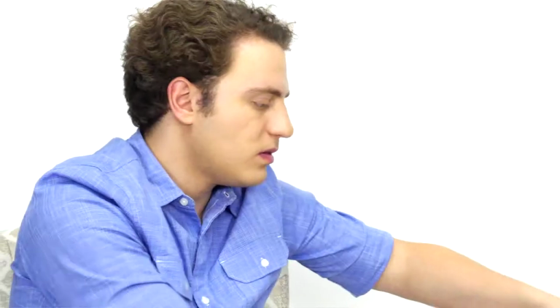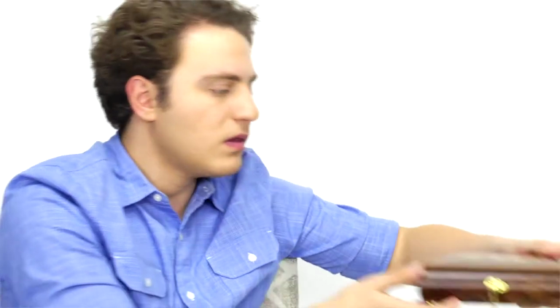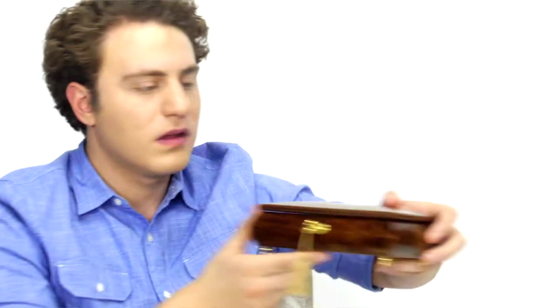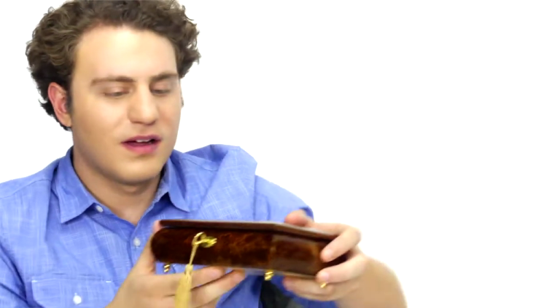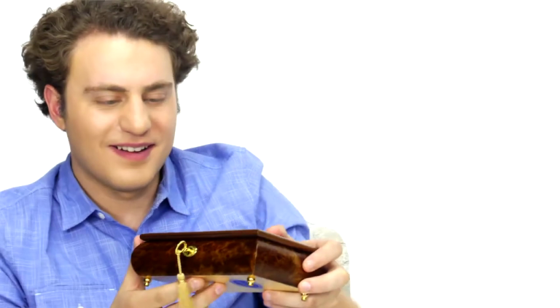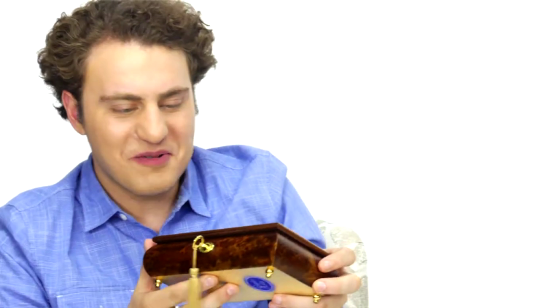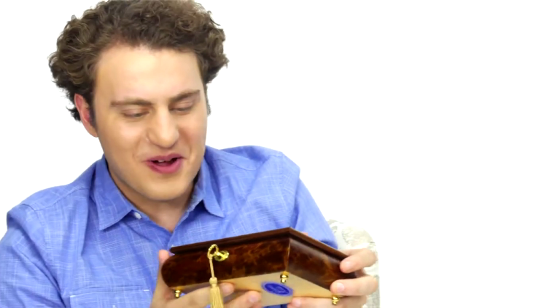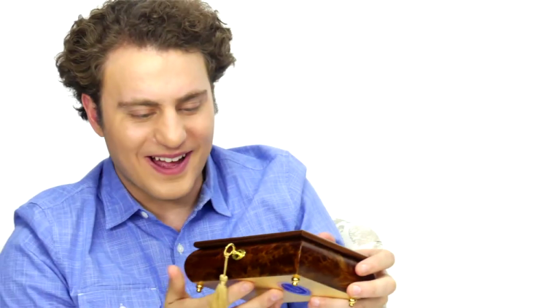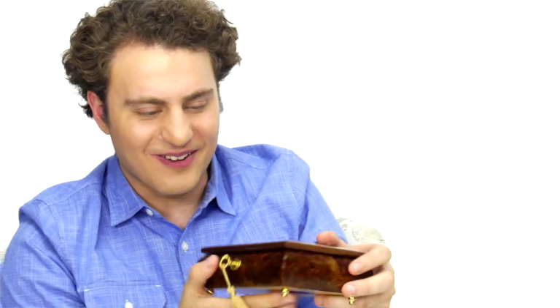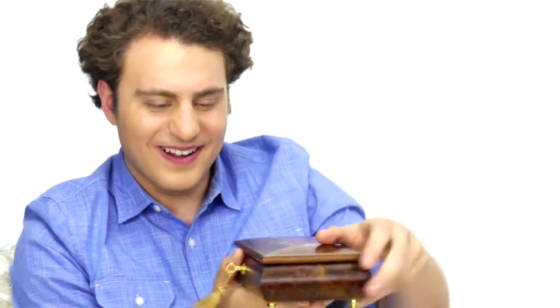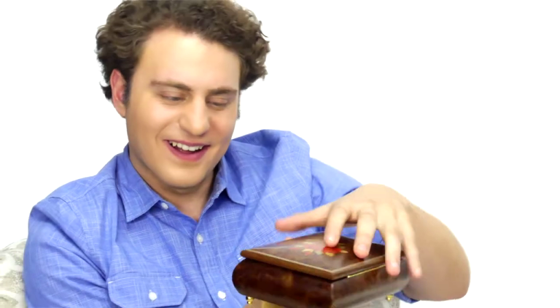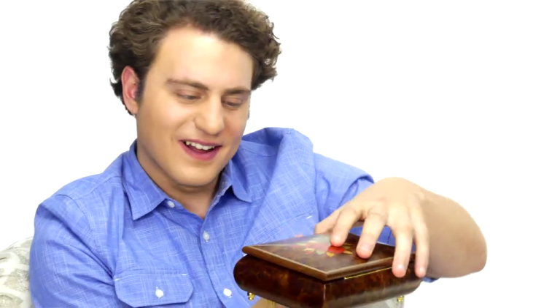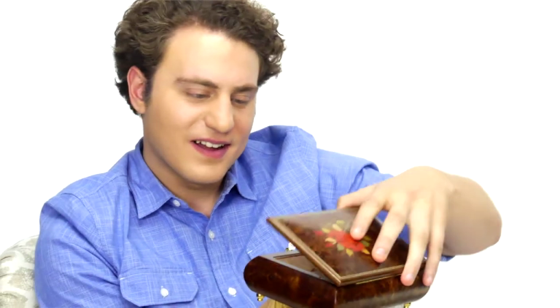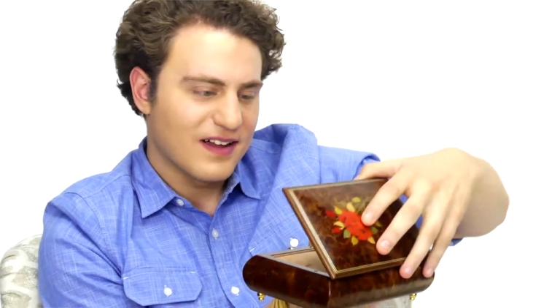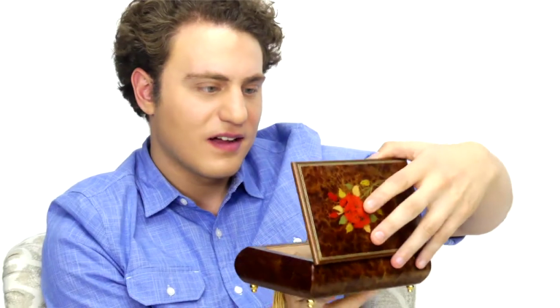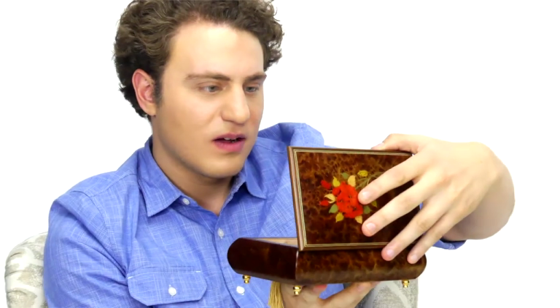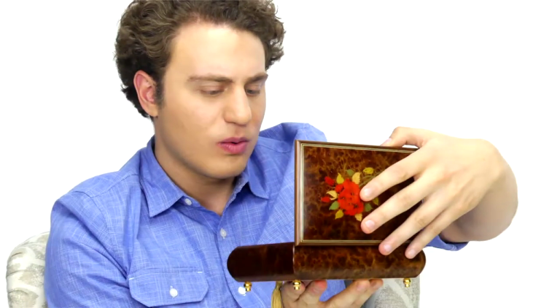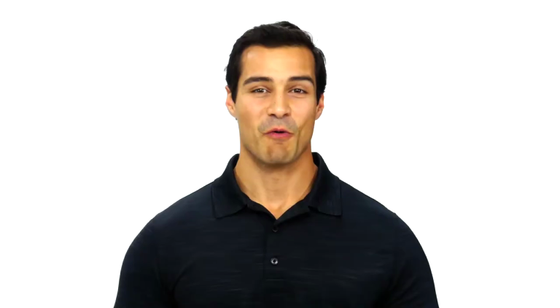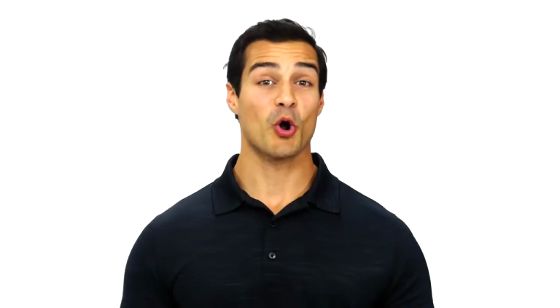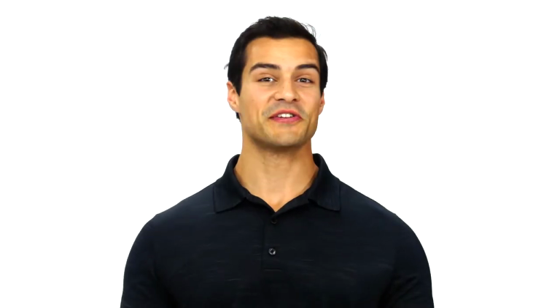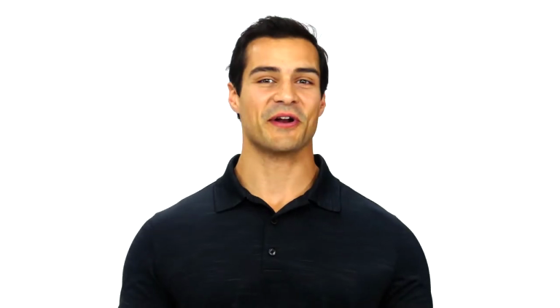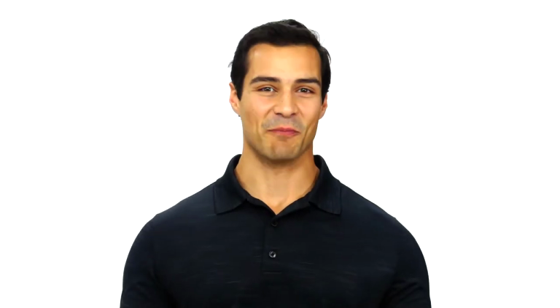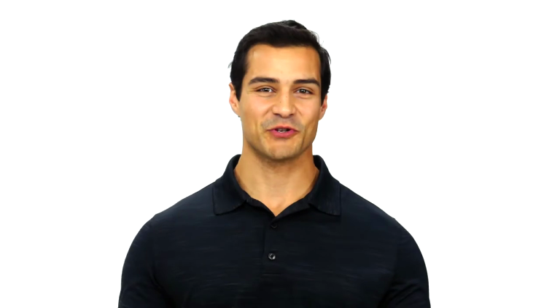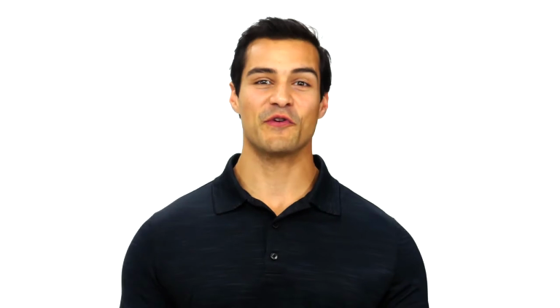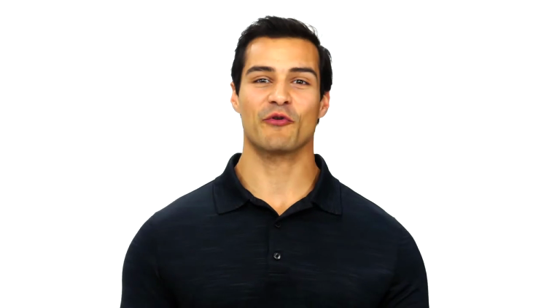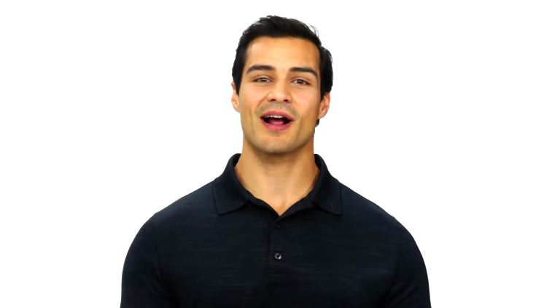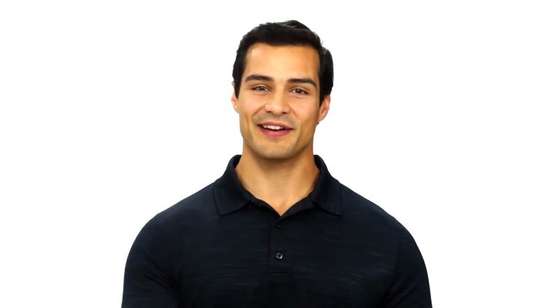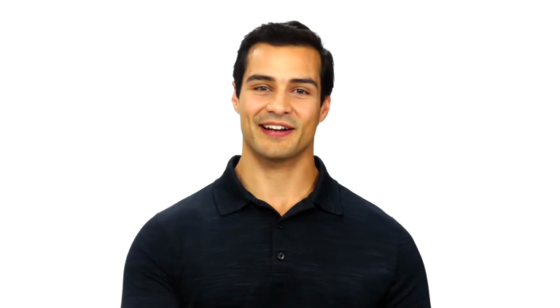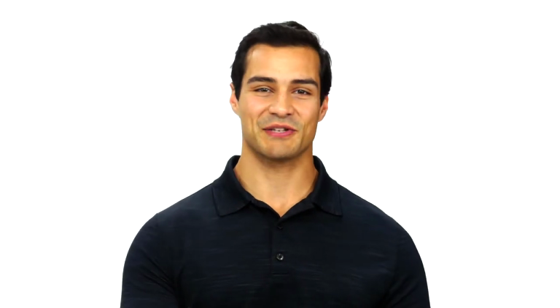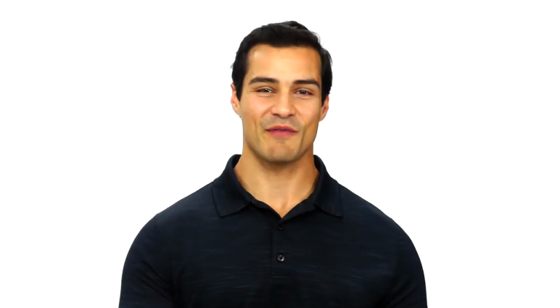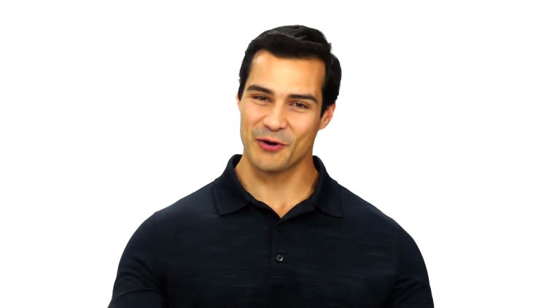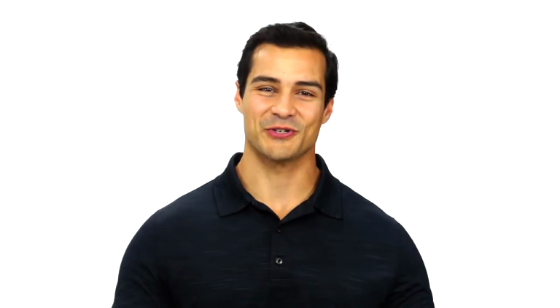Adding a beautiful engraving and gift wrap makes this a fully personalized gift. We're always here to help, so feel free to contact us if you have any questions.